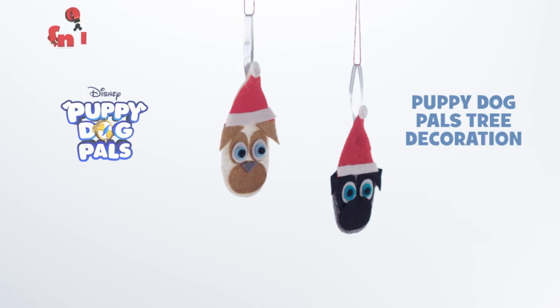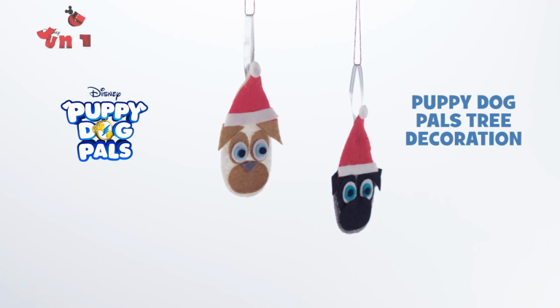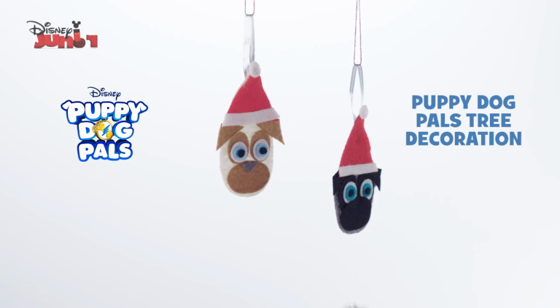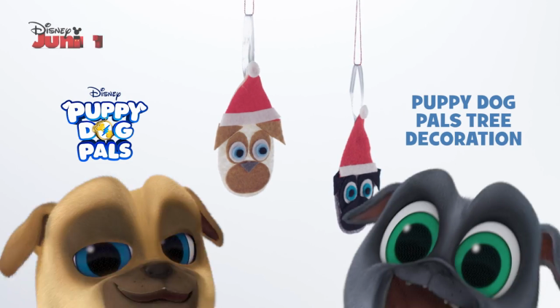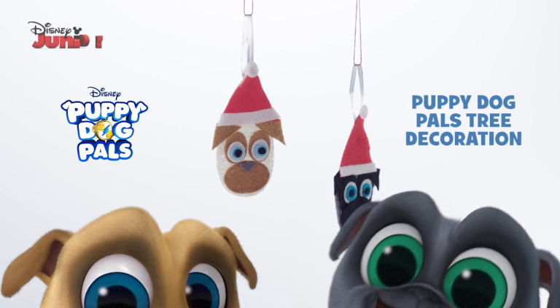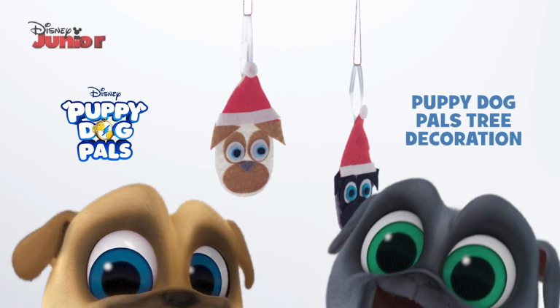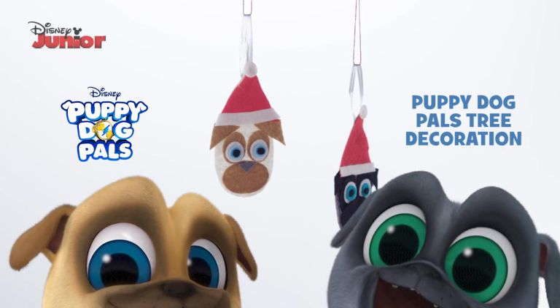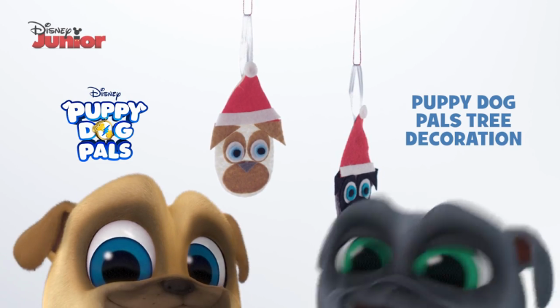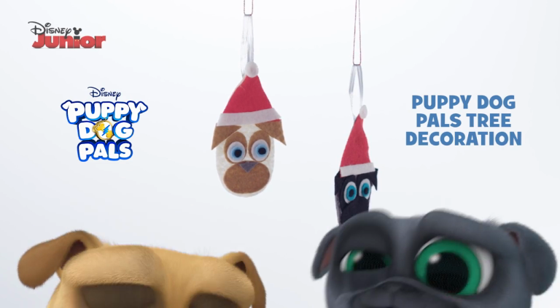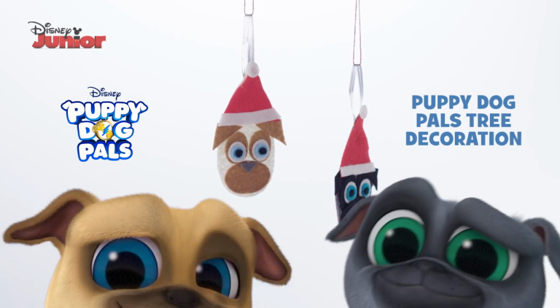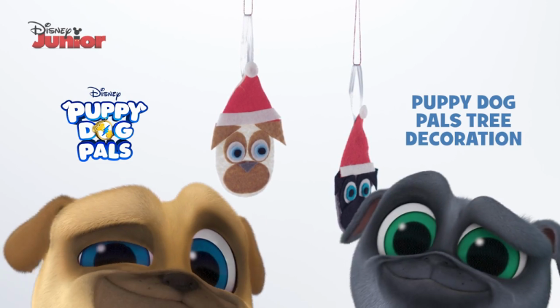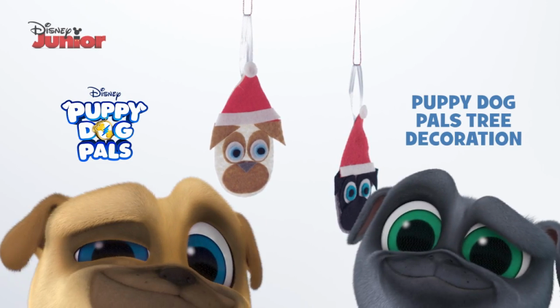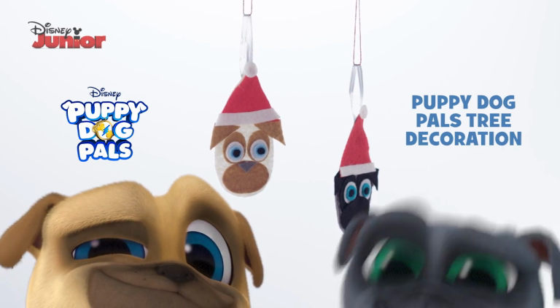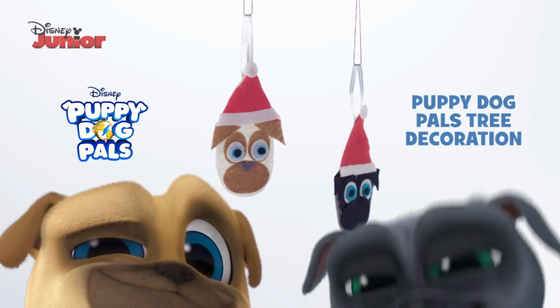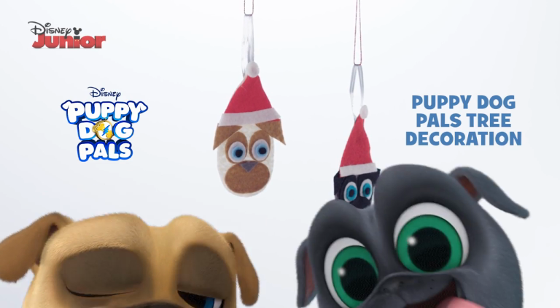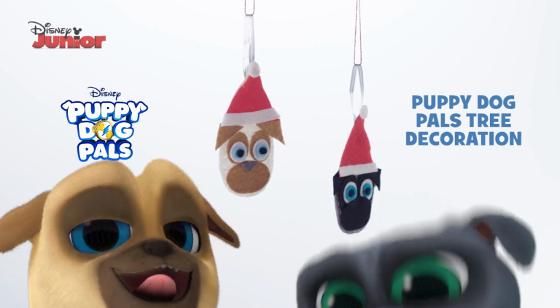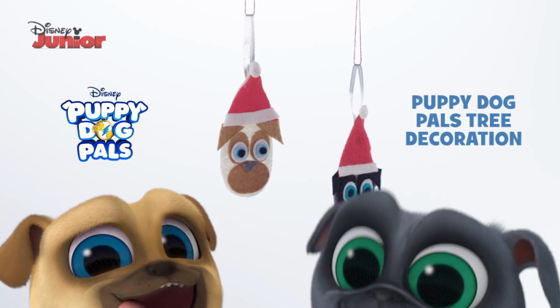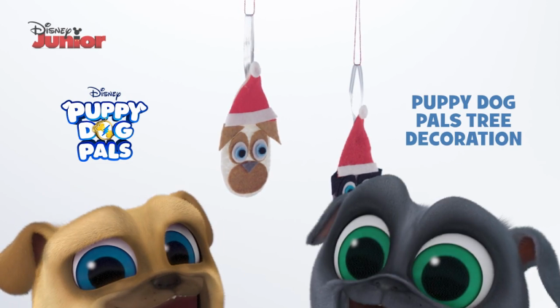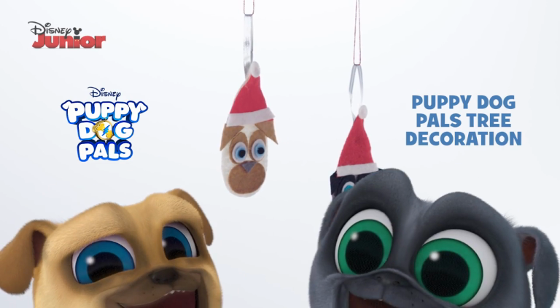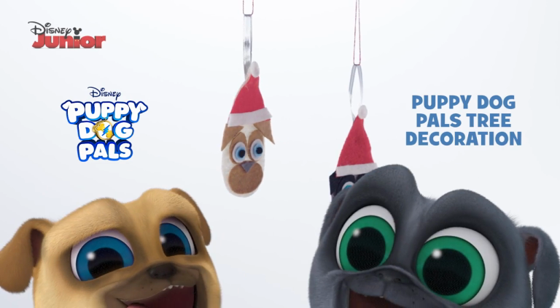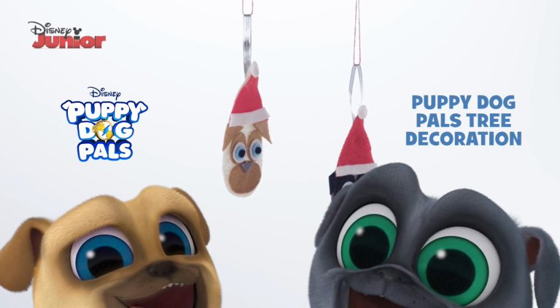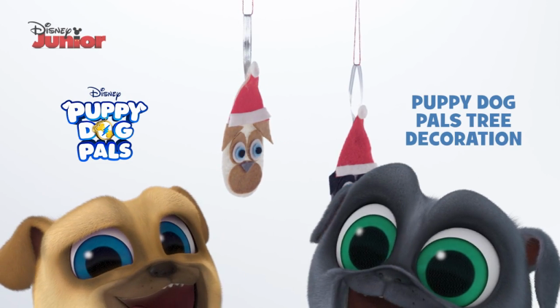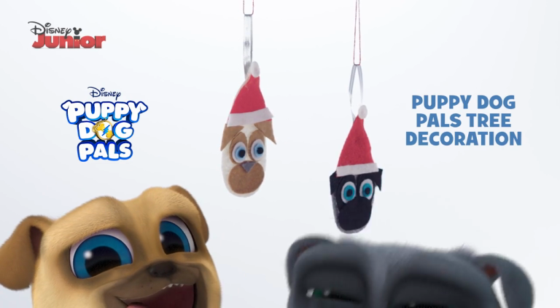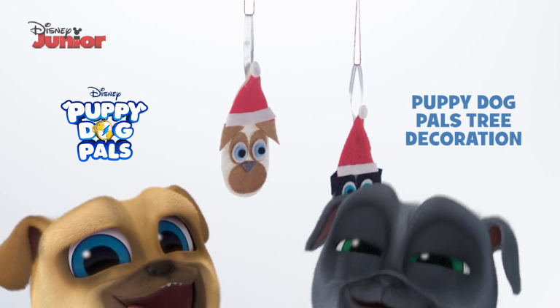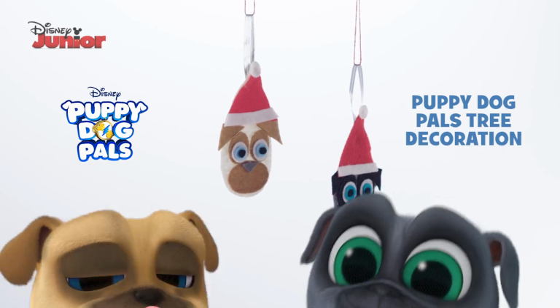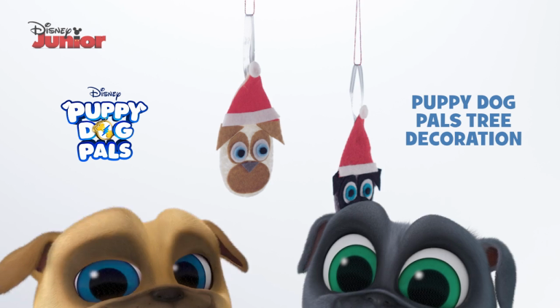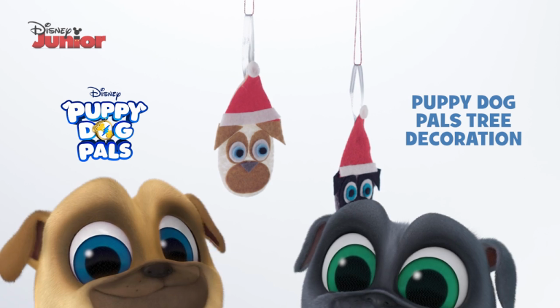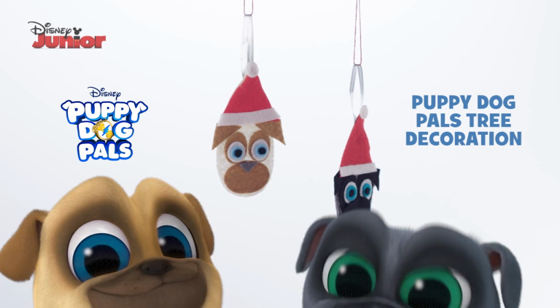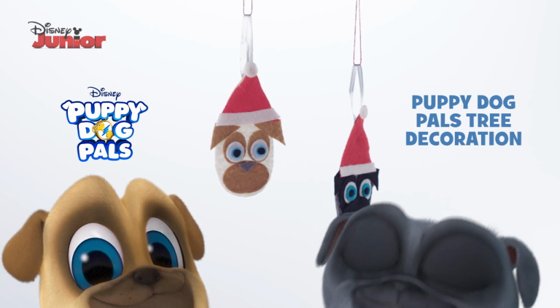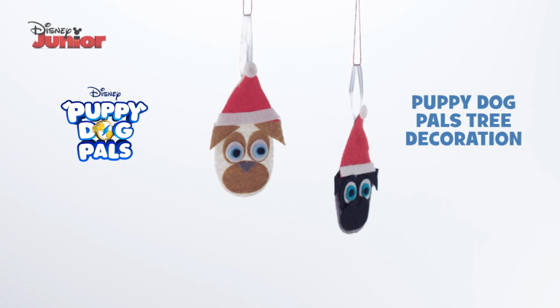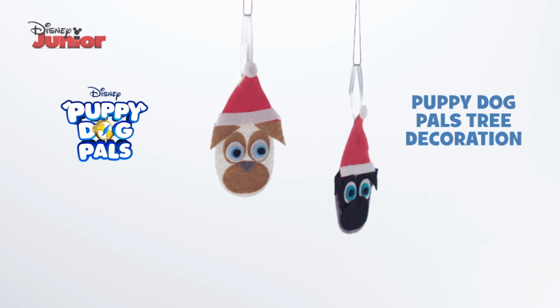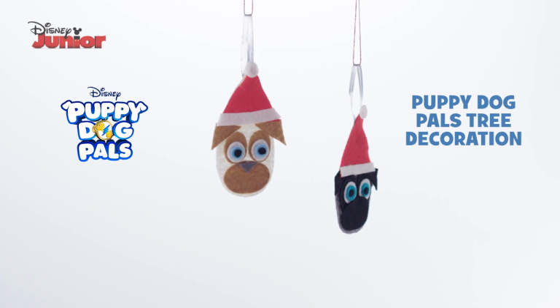Here's how to make your very own Puppy Dog Pals tree decoration with your little one.